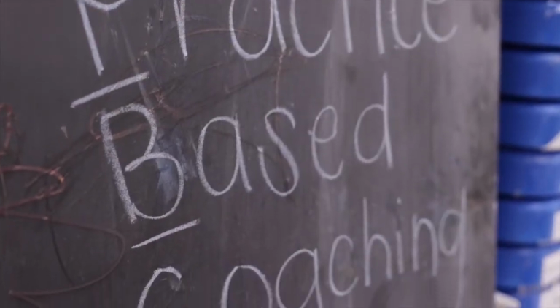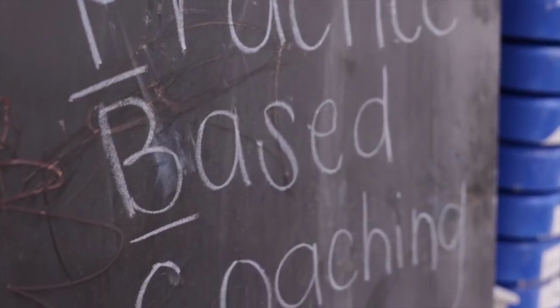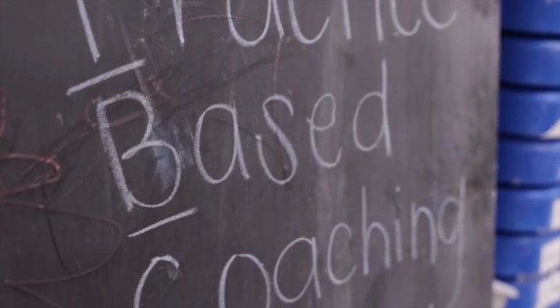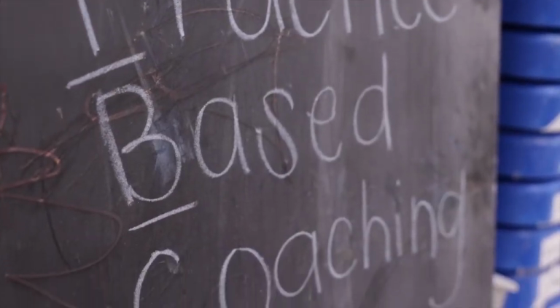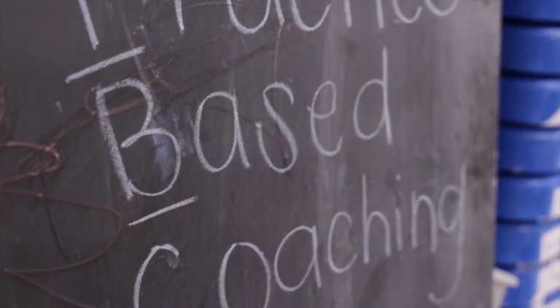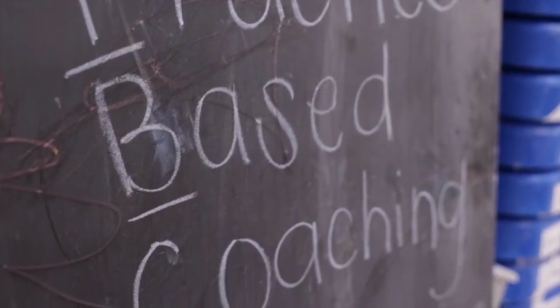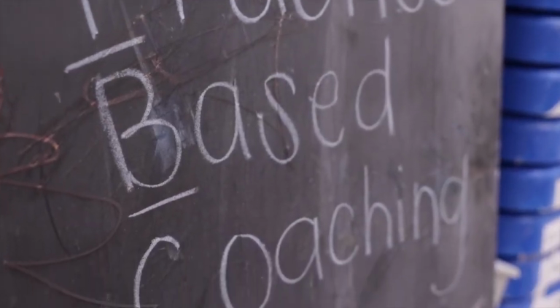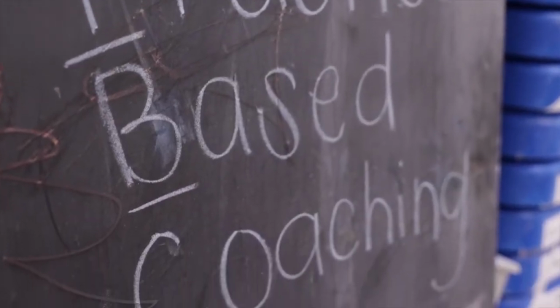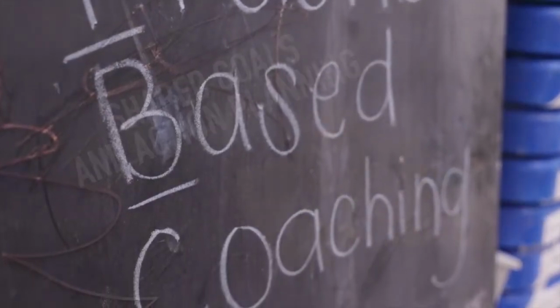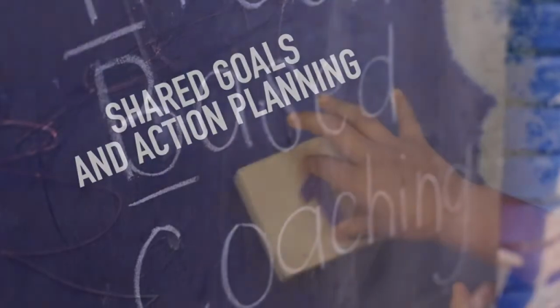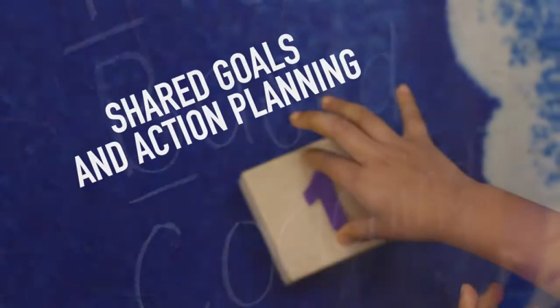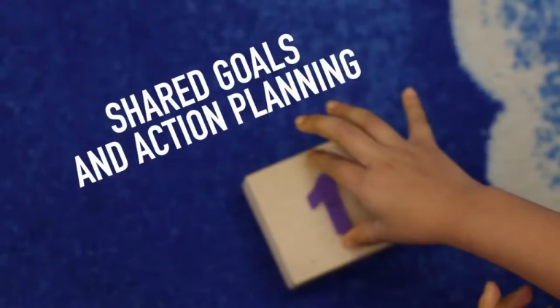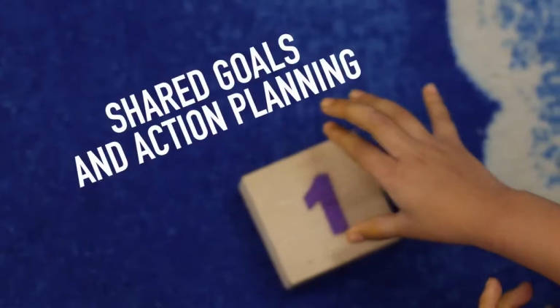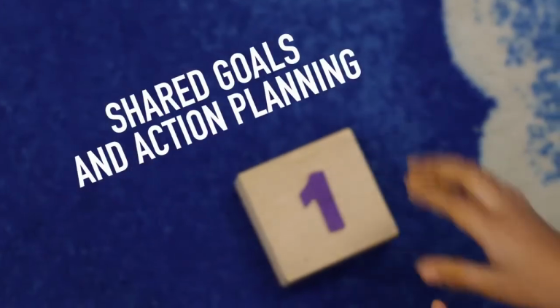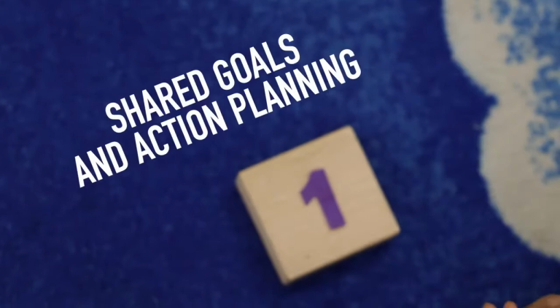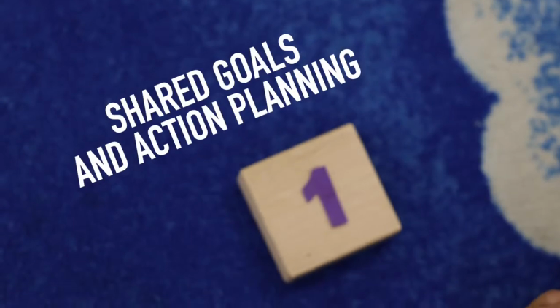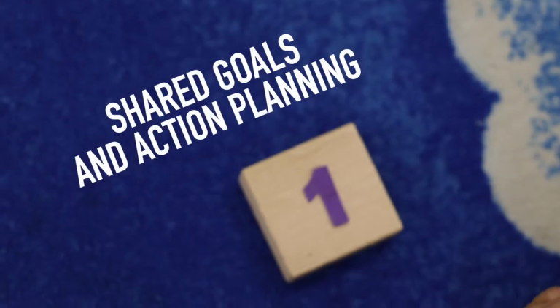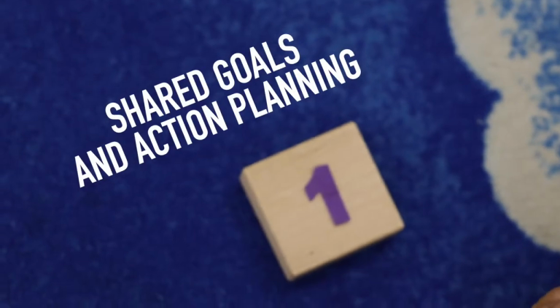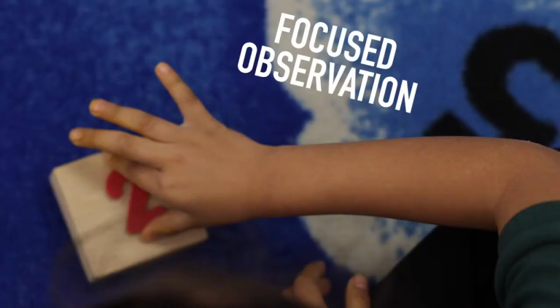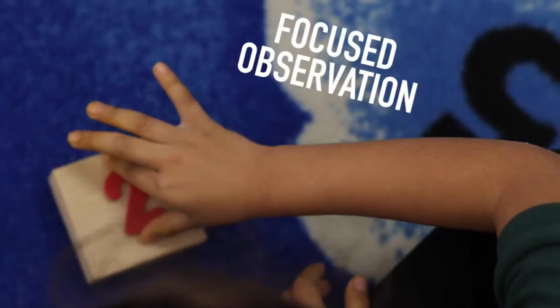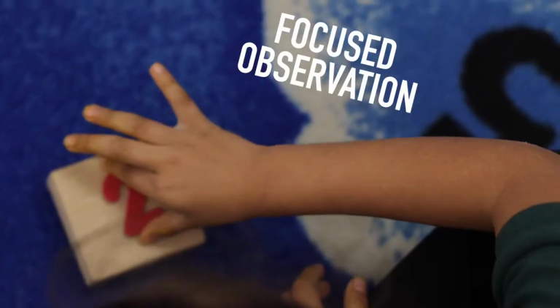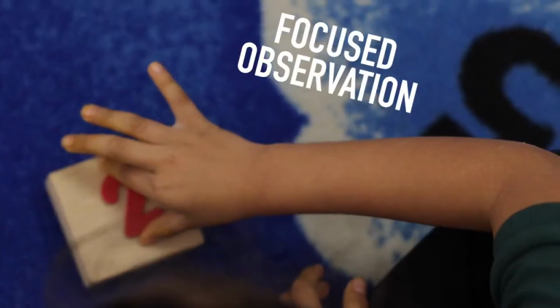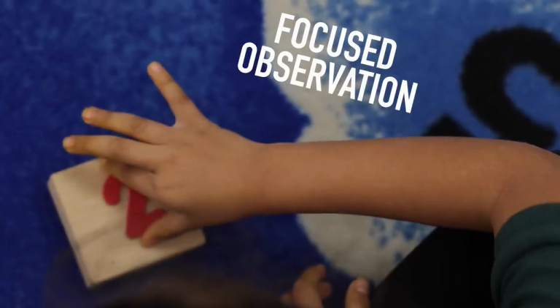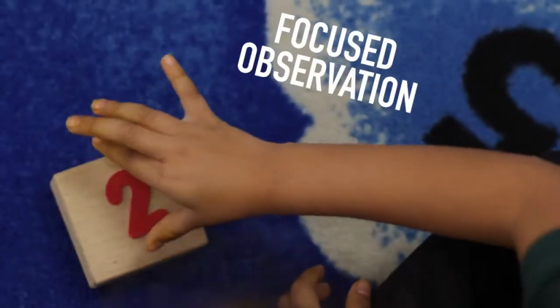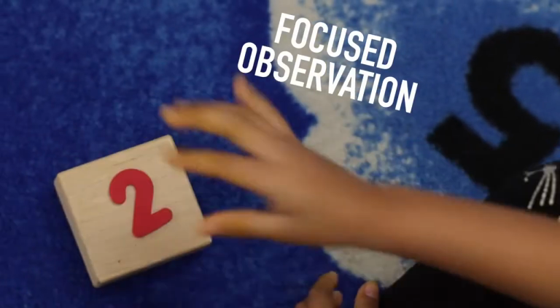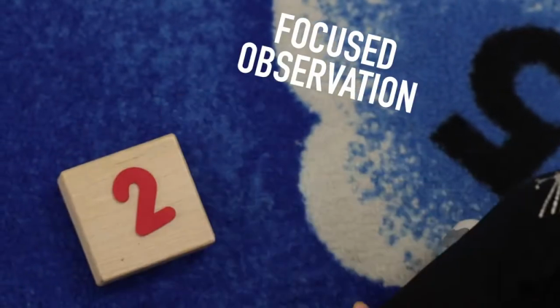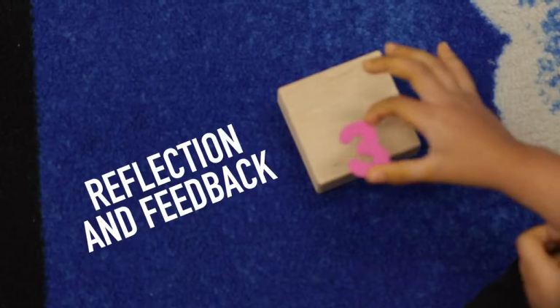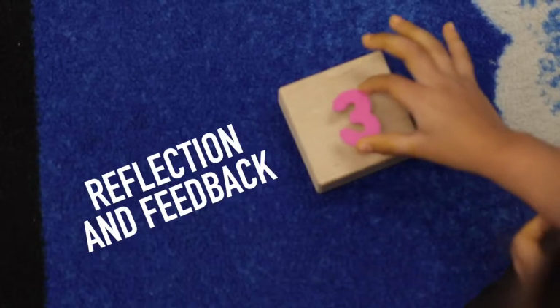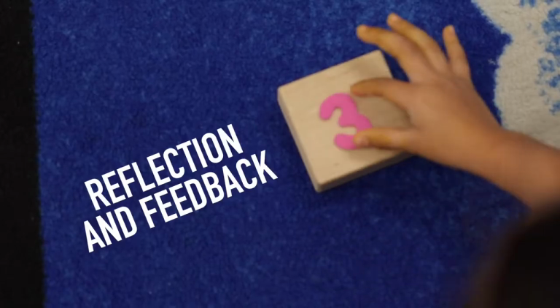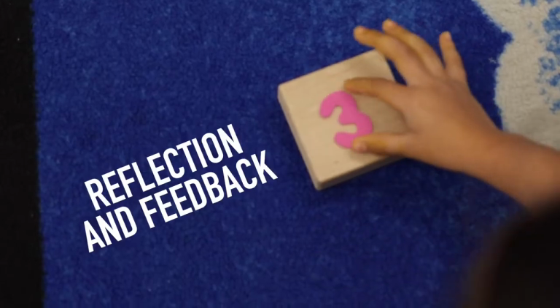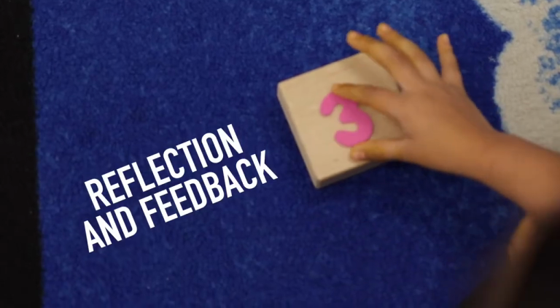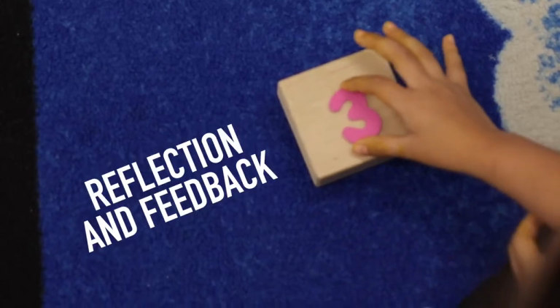PBC's three components include shared goals and action planning, focused observations, and reflection and feedback.